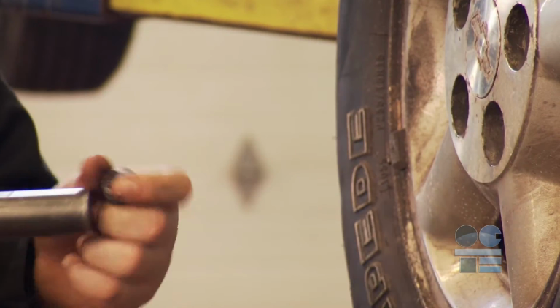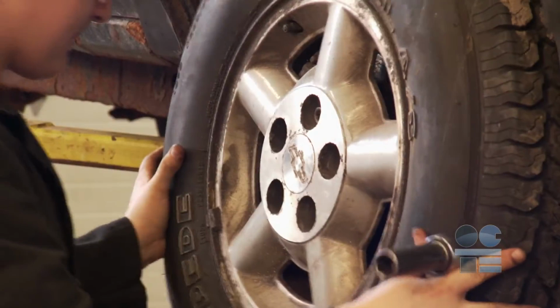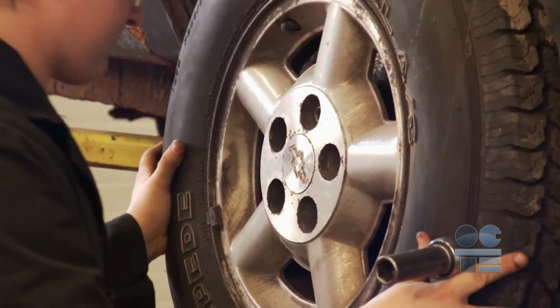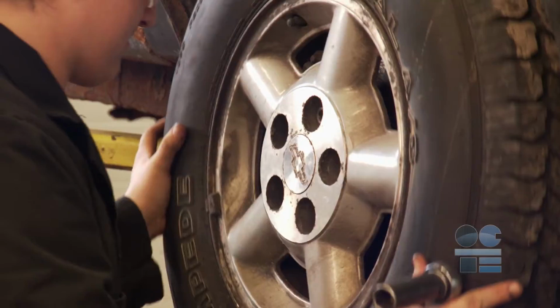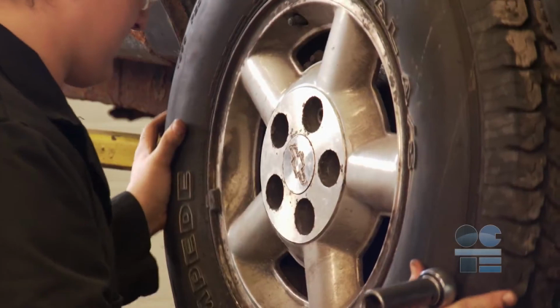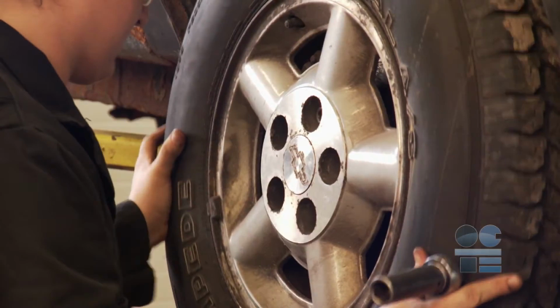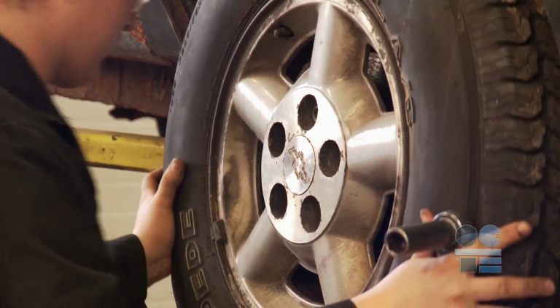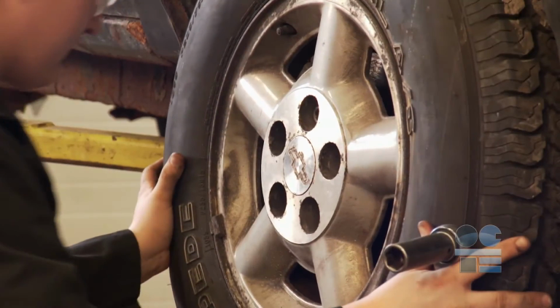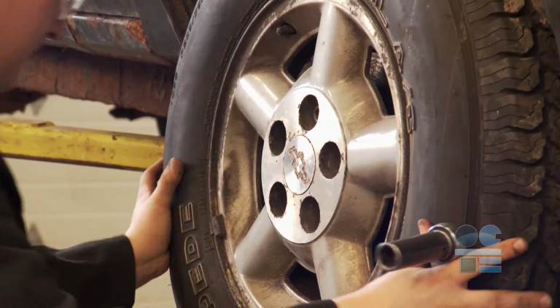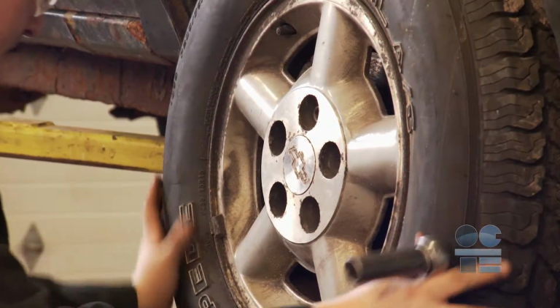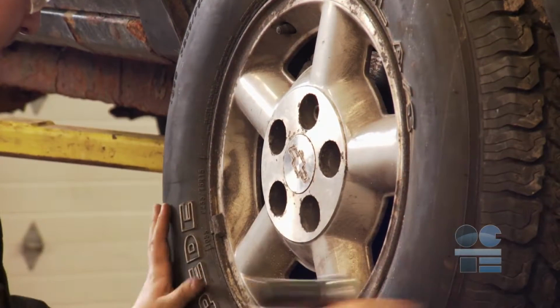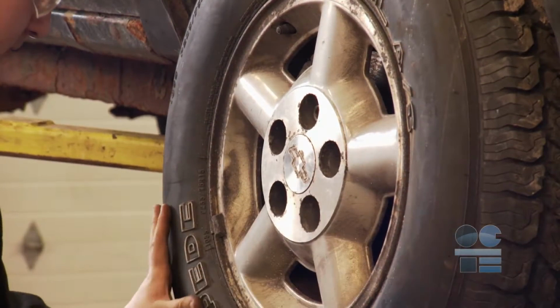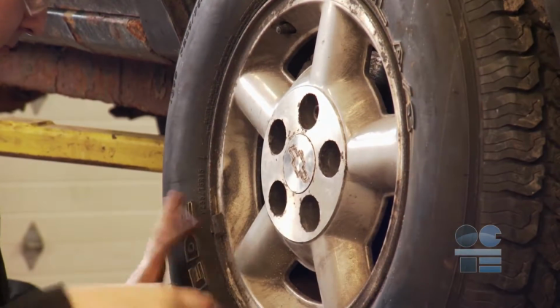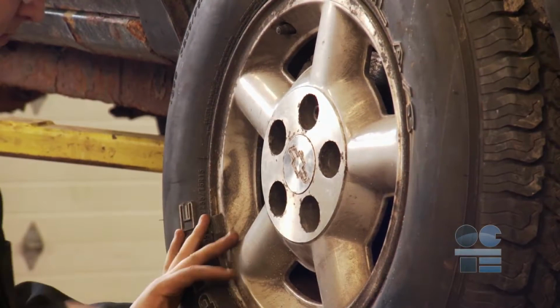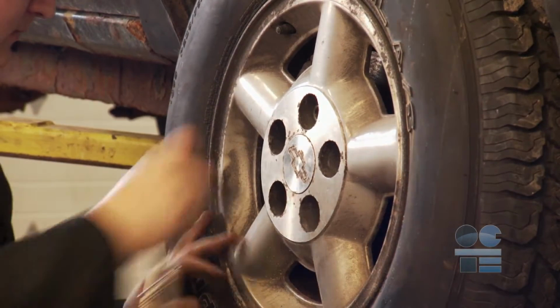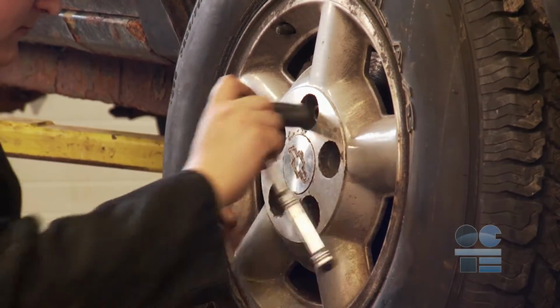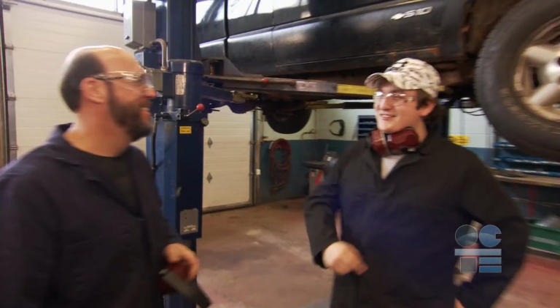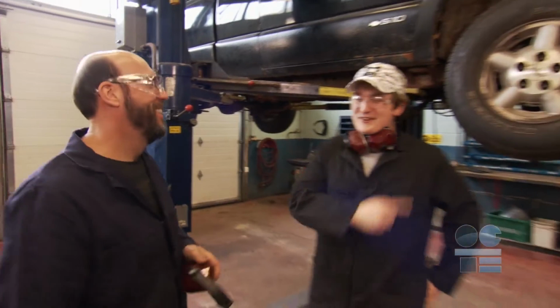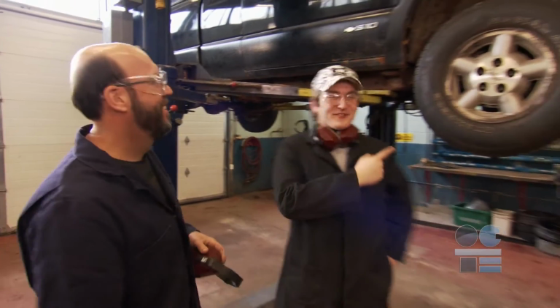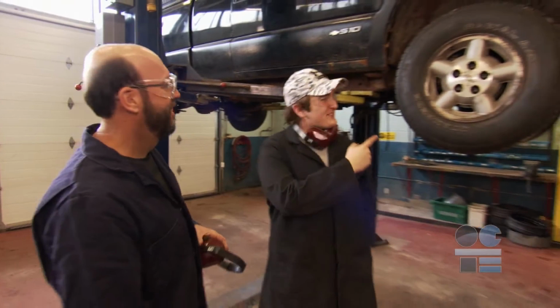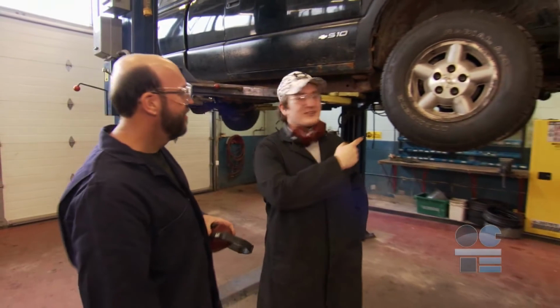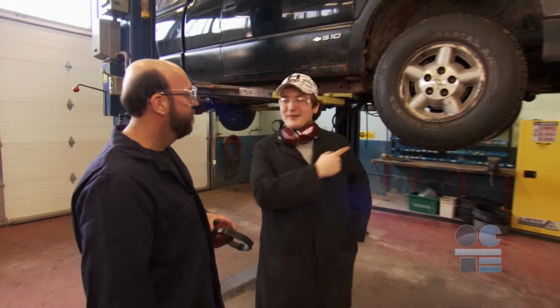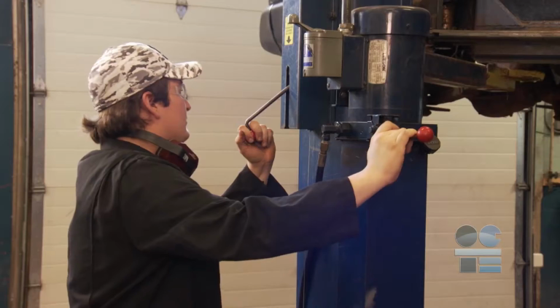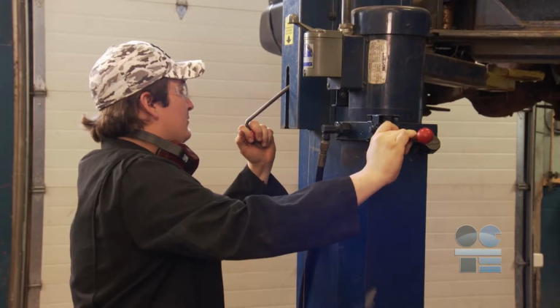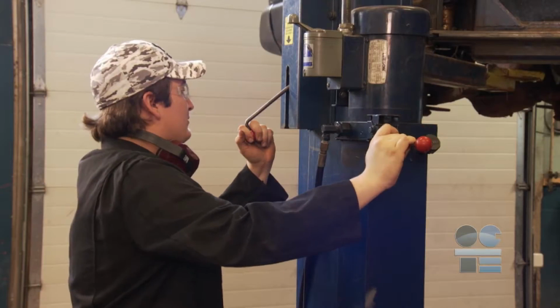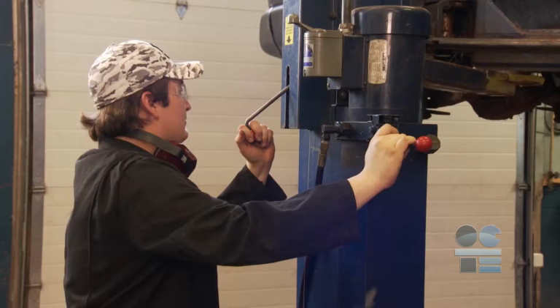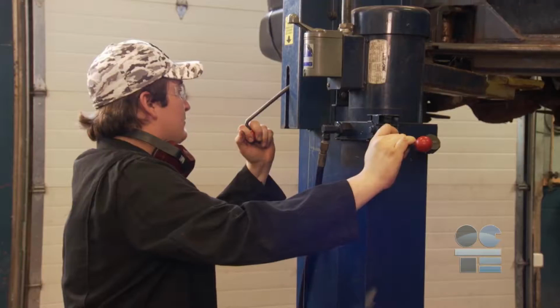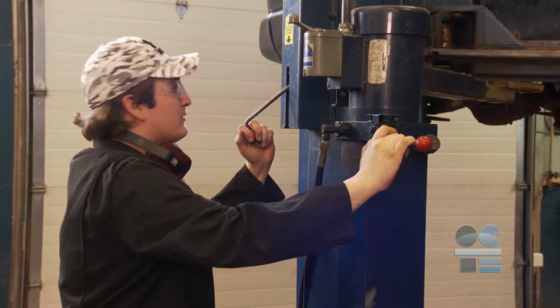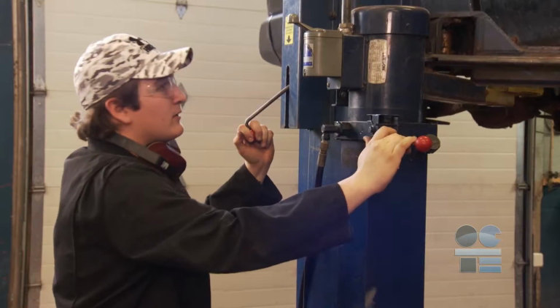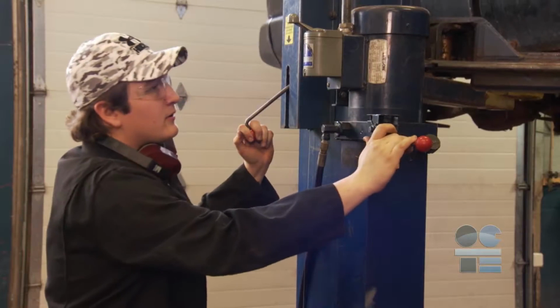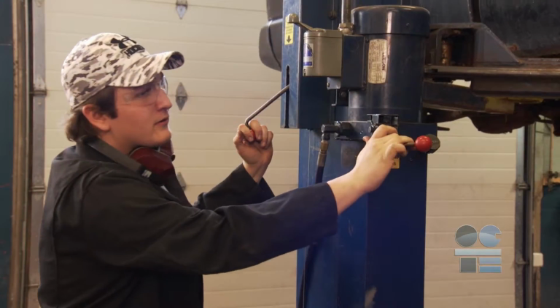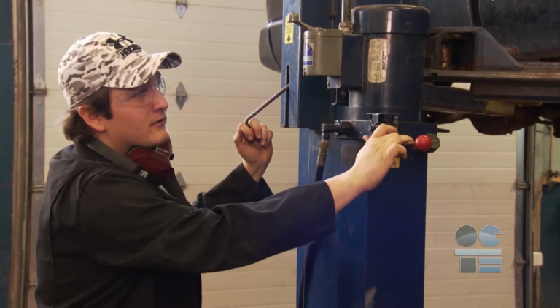Use good ergonomic position when operating this tool. Check with your teacher. Consider lowering the vehicle for a good working position.